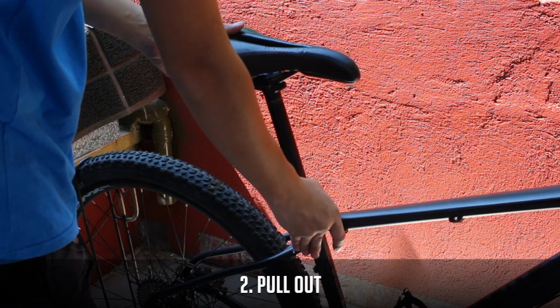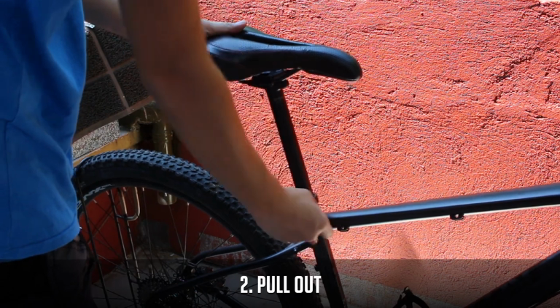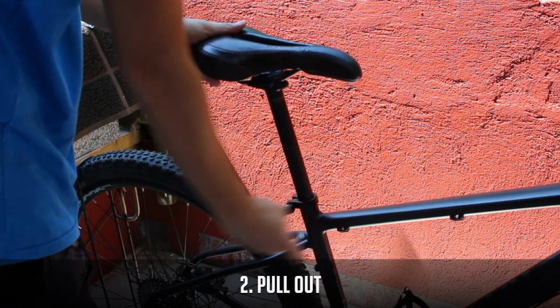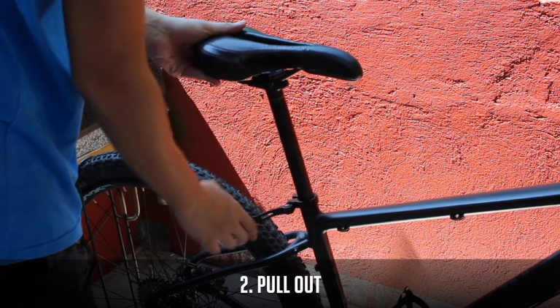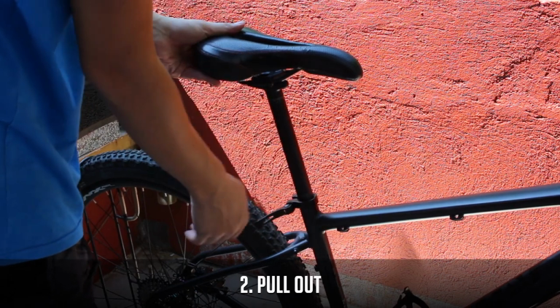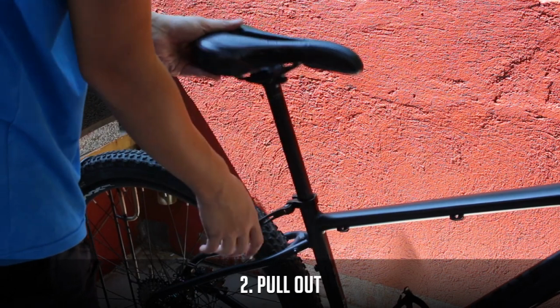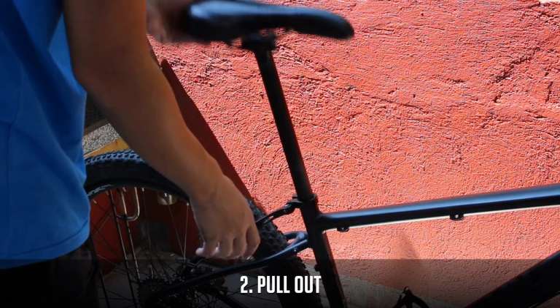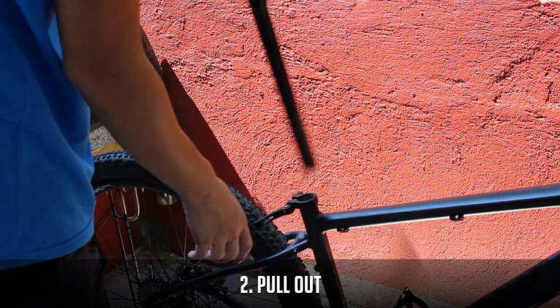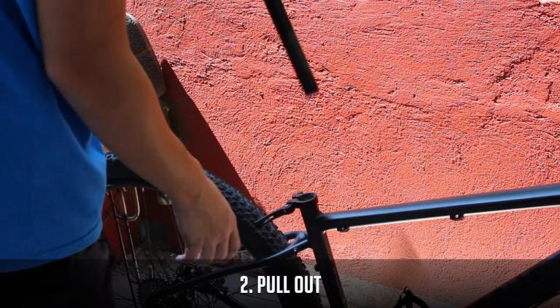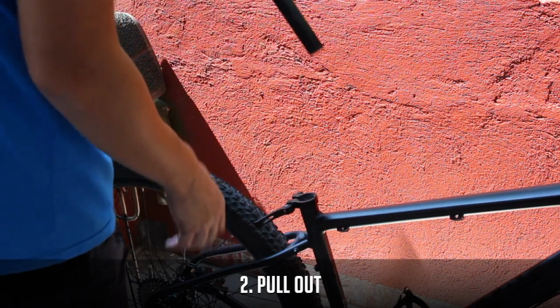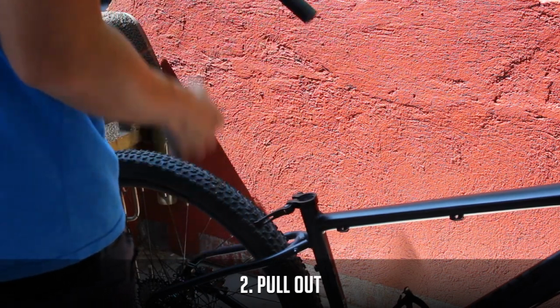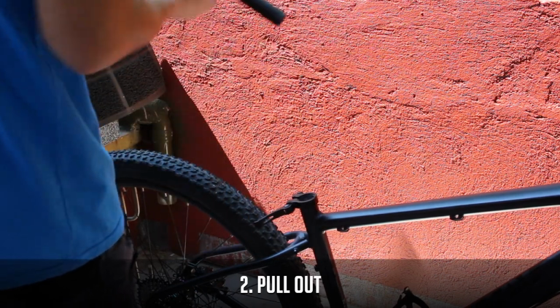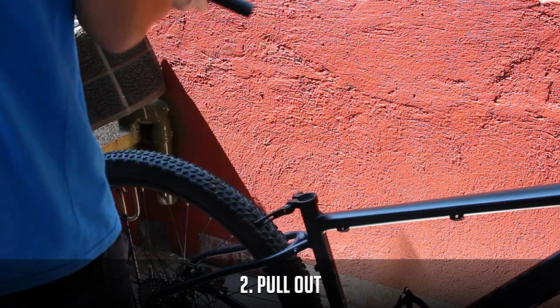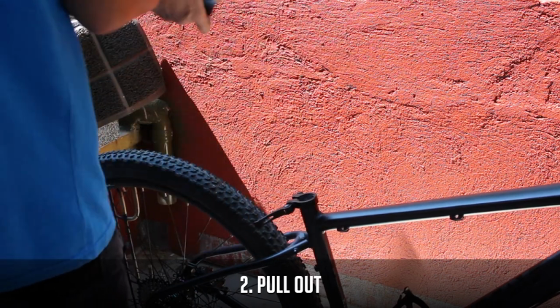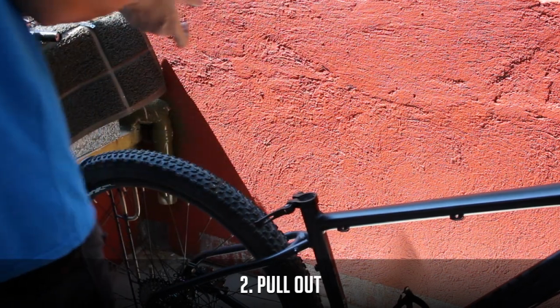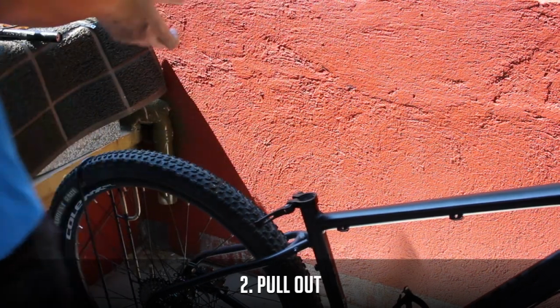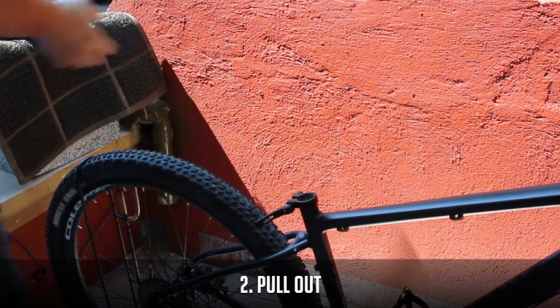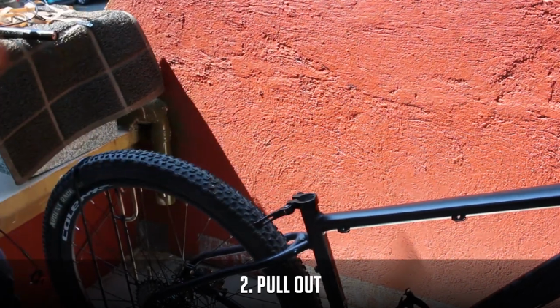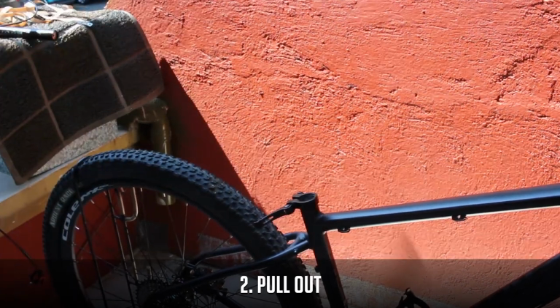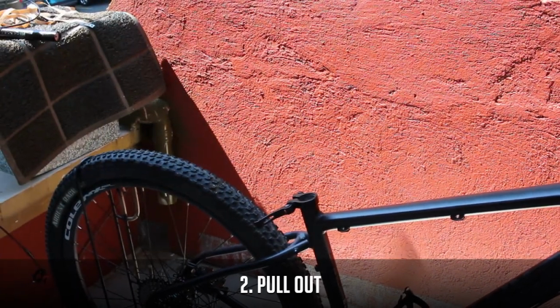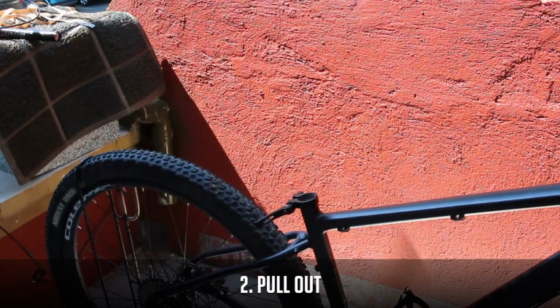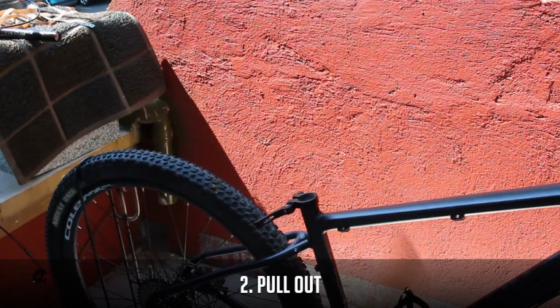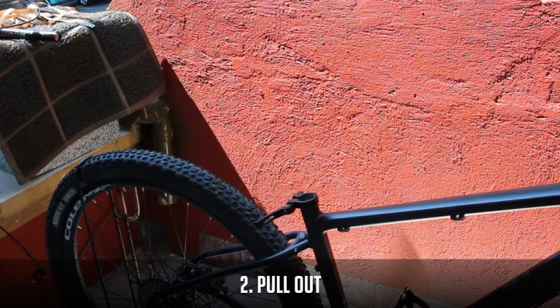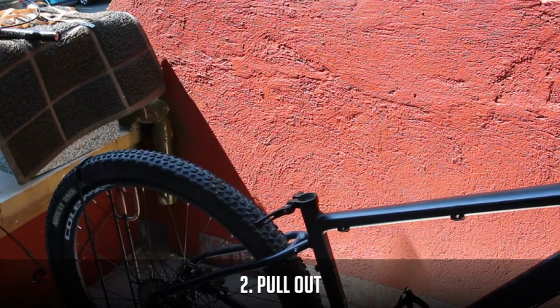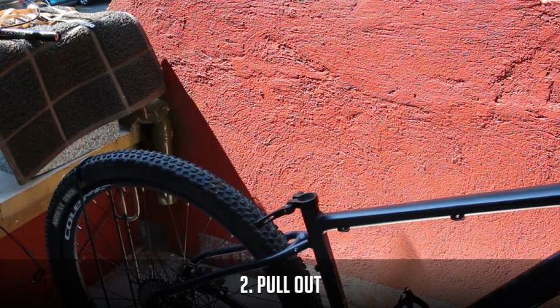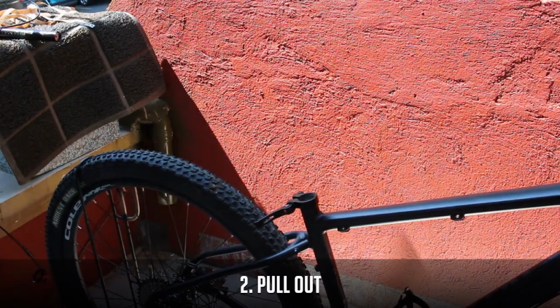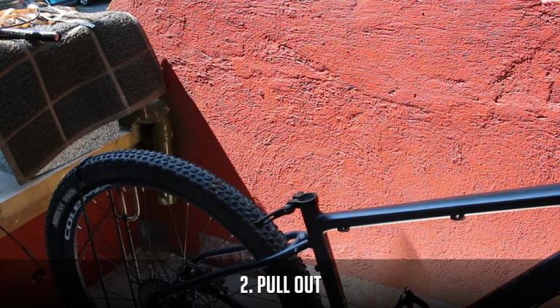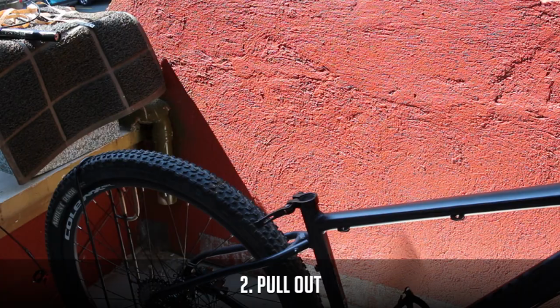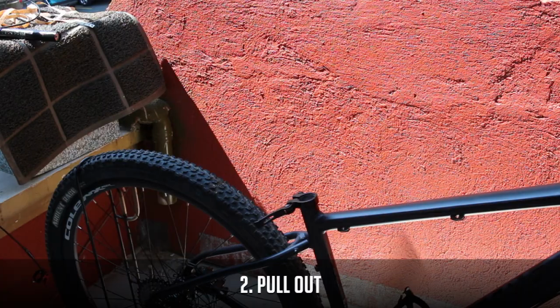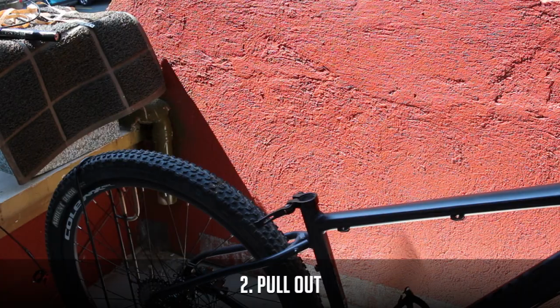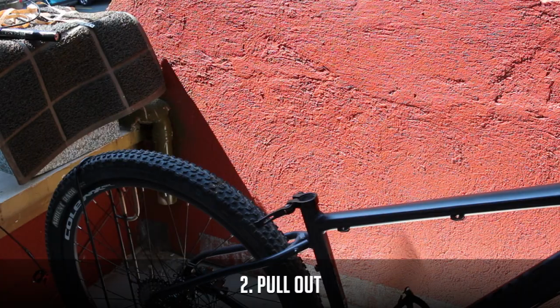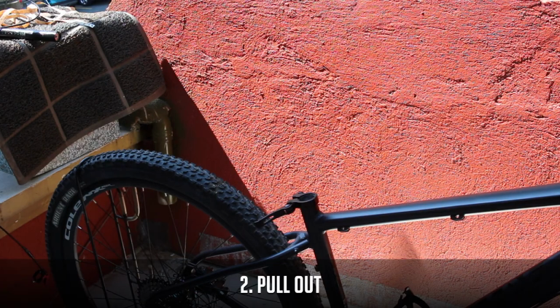Now go ahead and remove that old seat post. If you're going to reuse your saddle, disassemble and set aside.